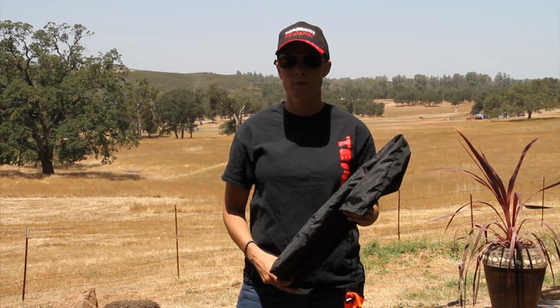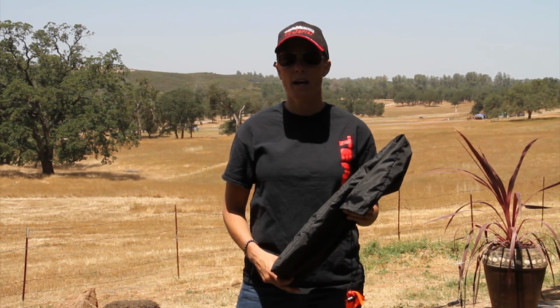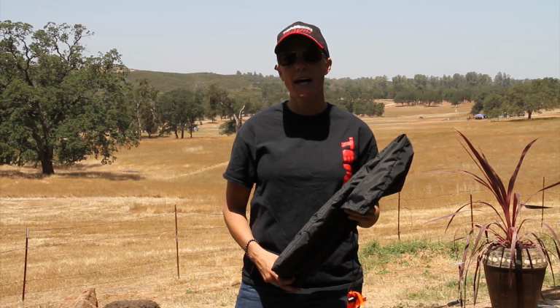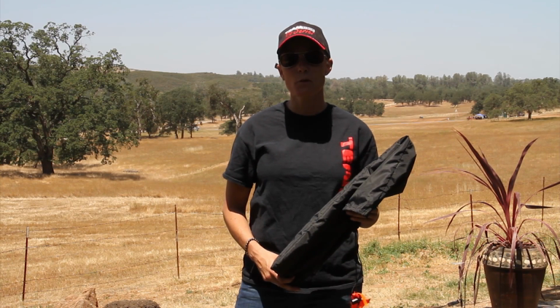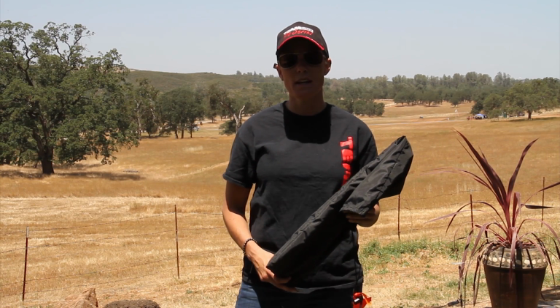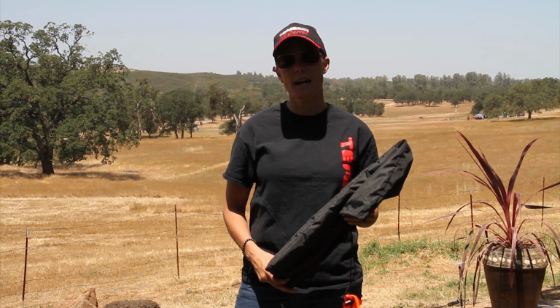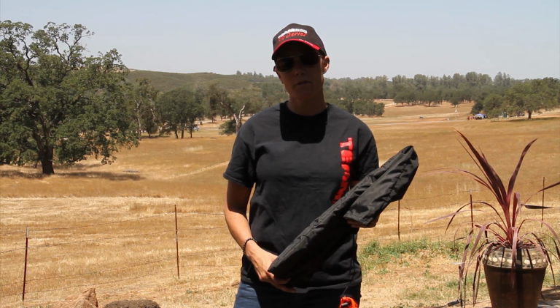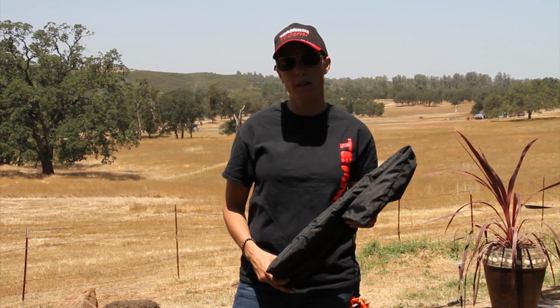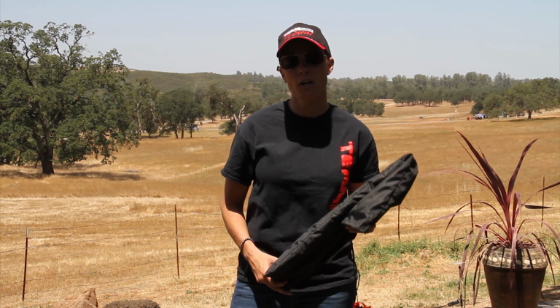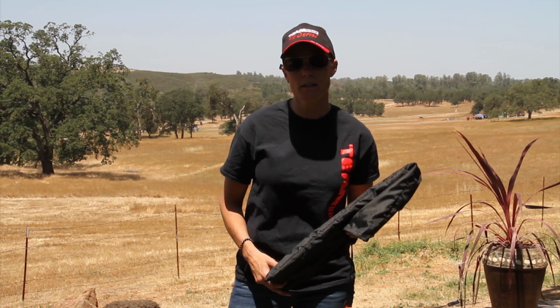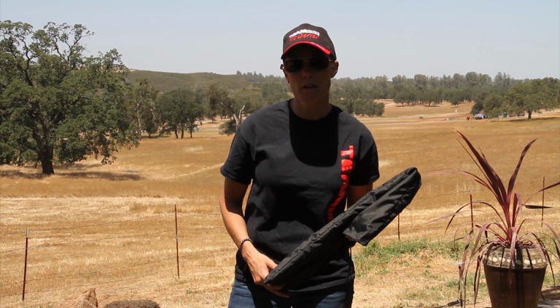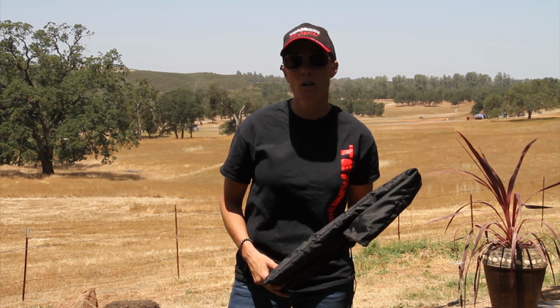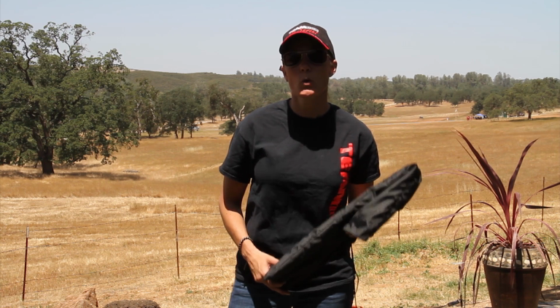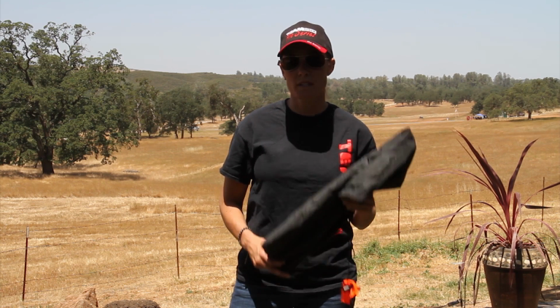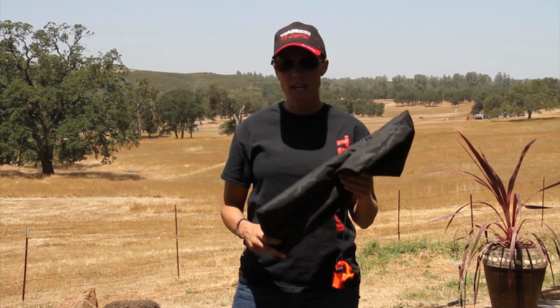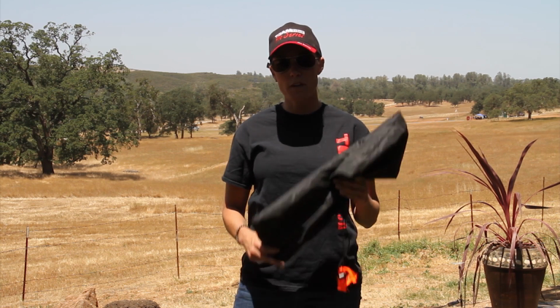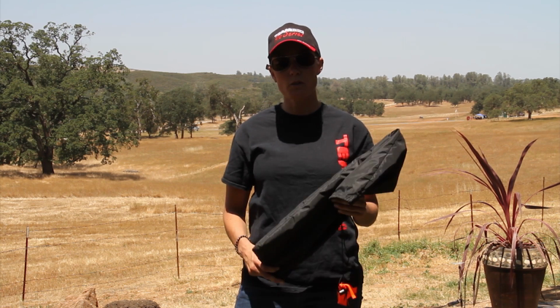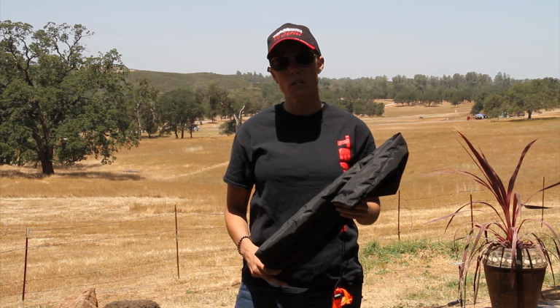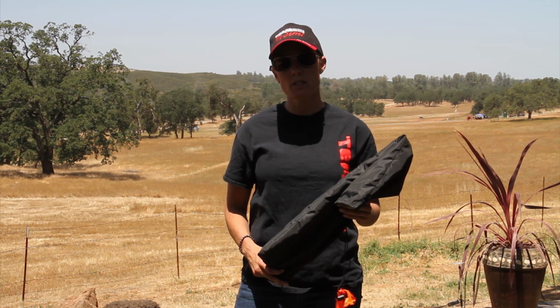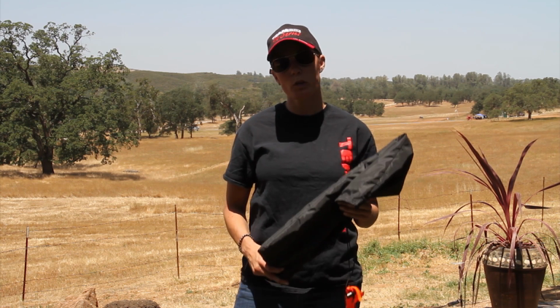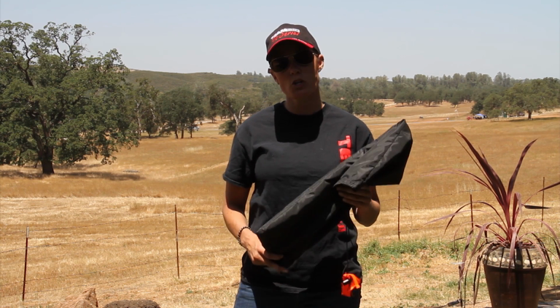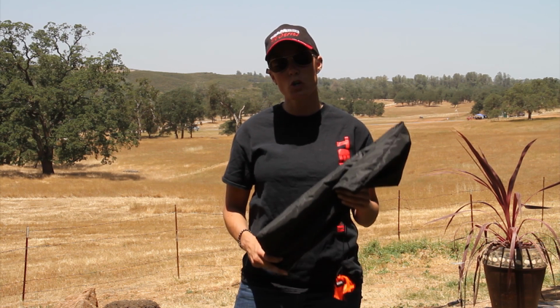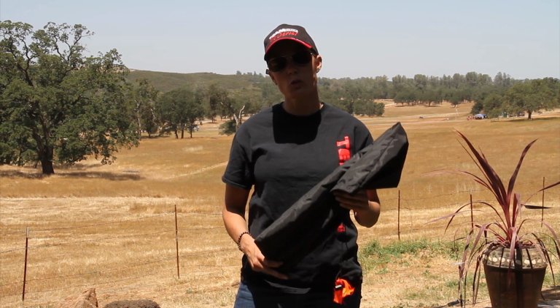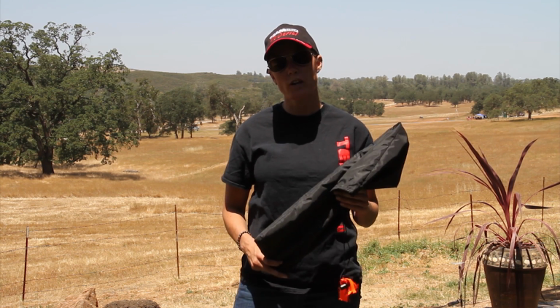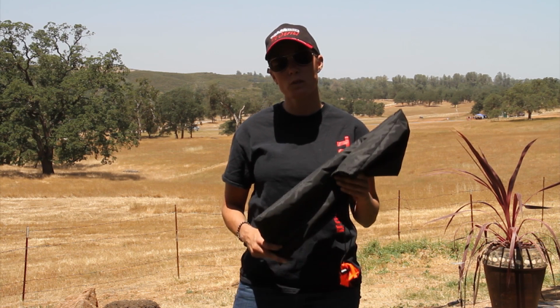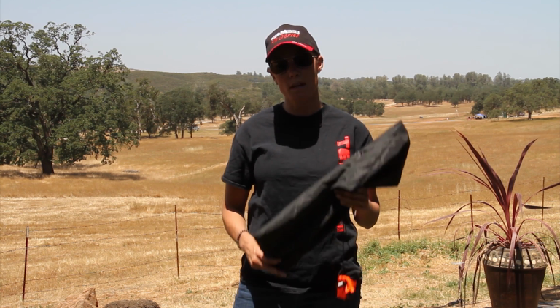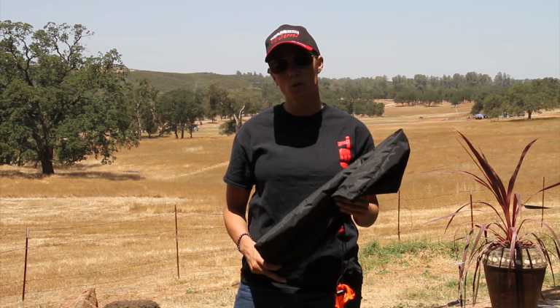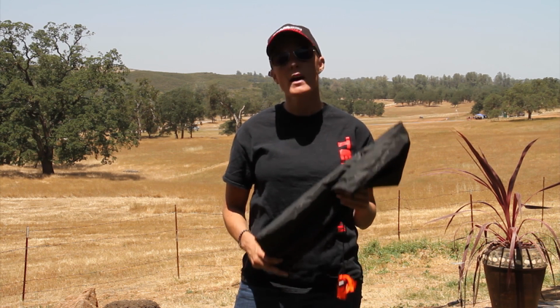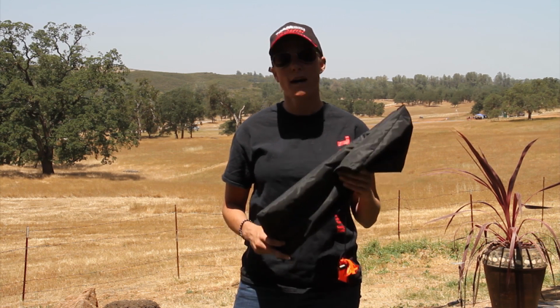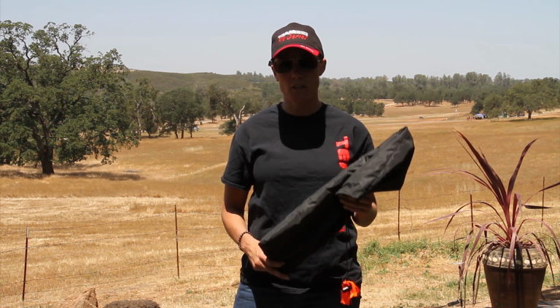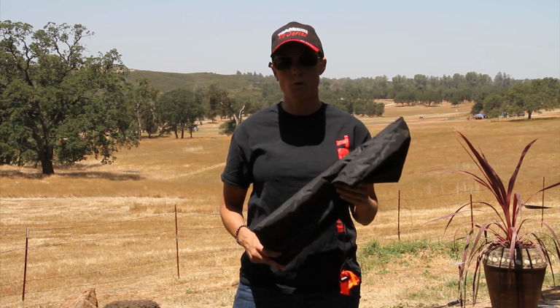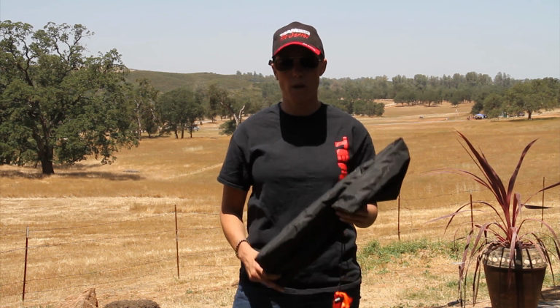Hi everyone, it's Heidi from Blackhawk here. With today's video series we're going to show you how to assemble a Kestrel frame.